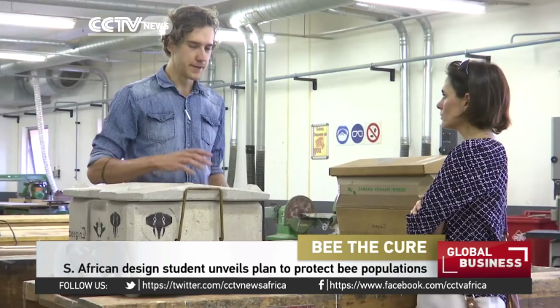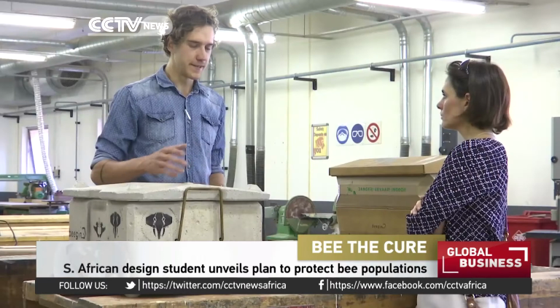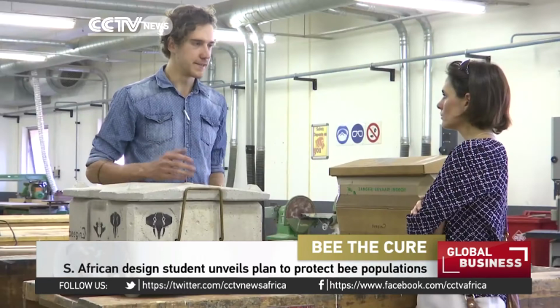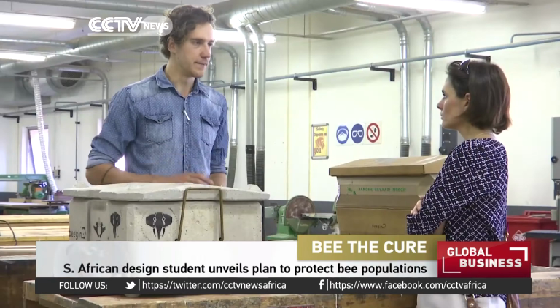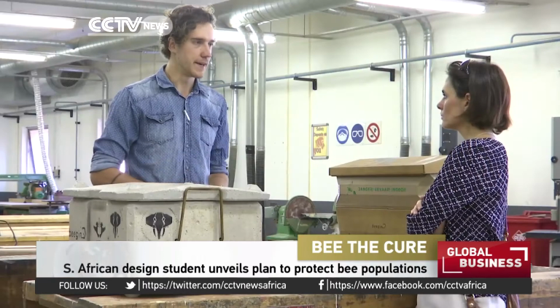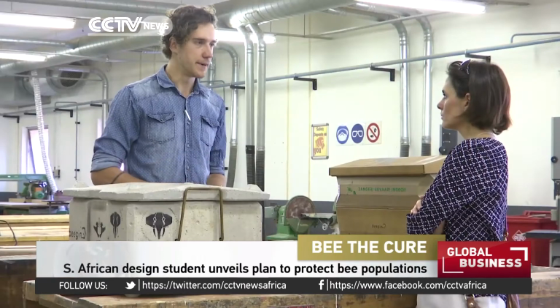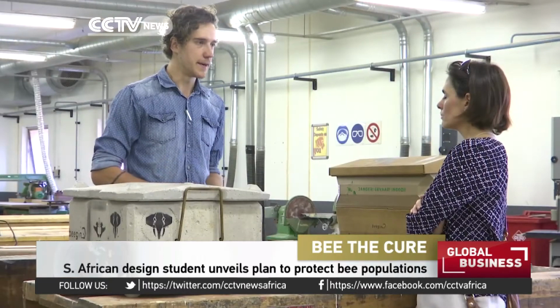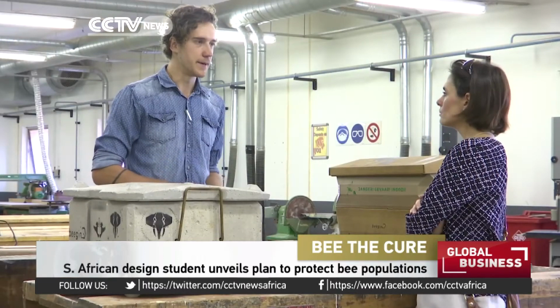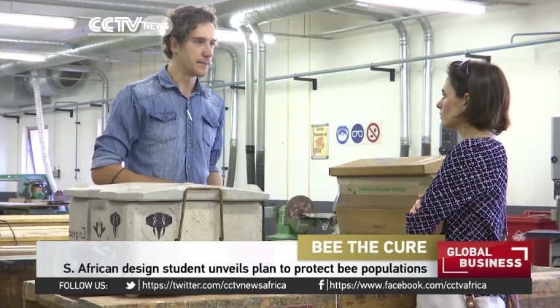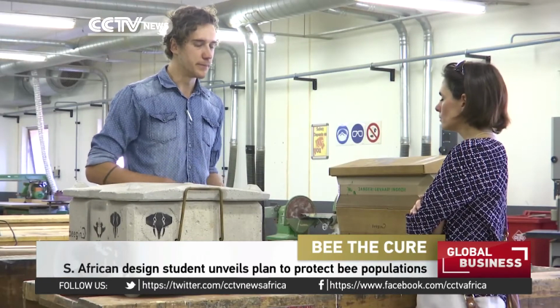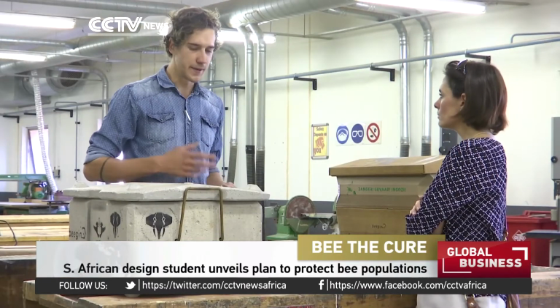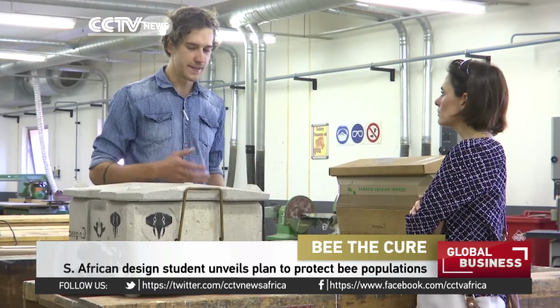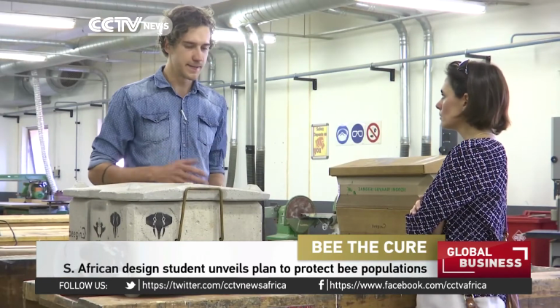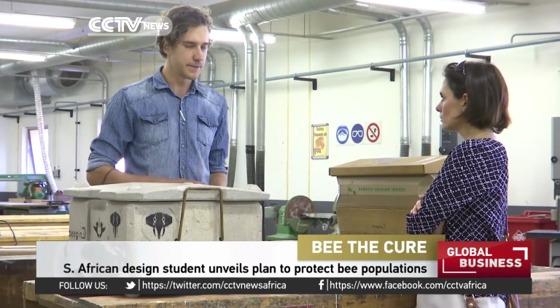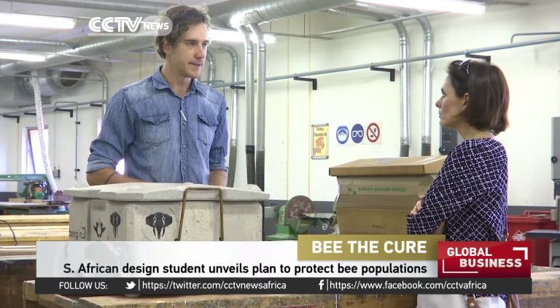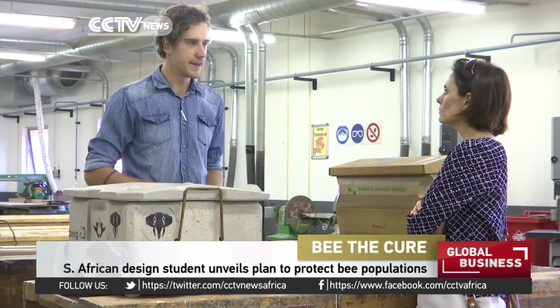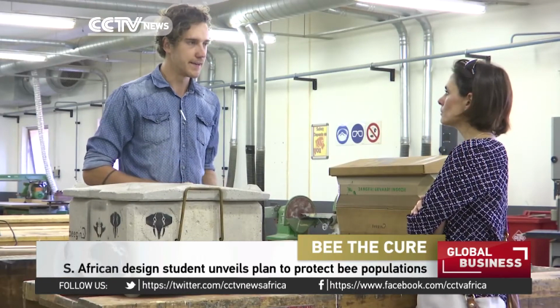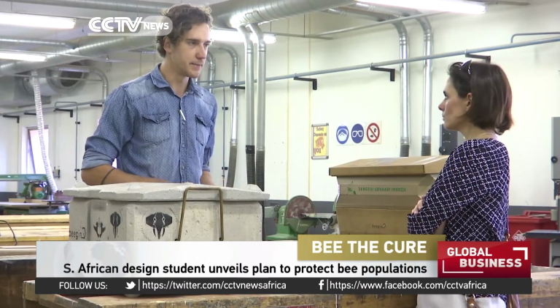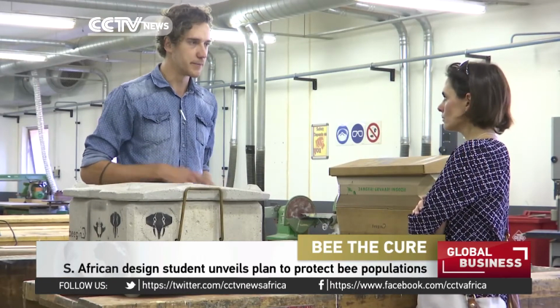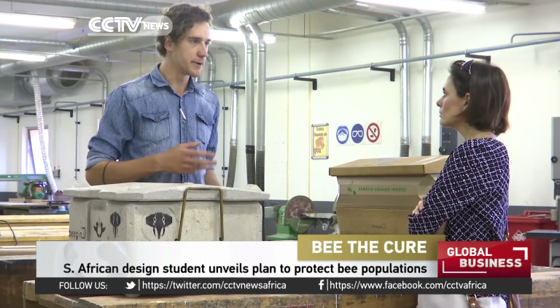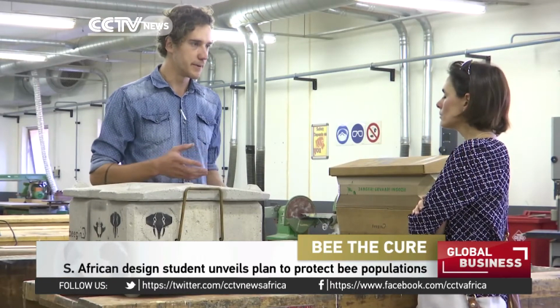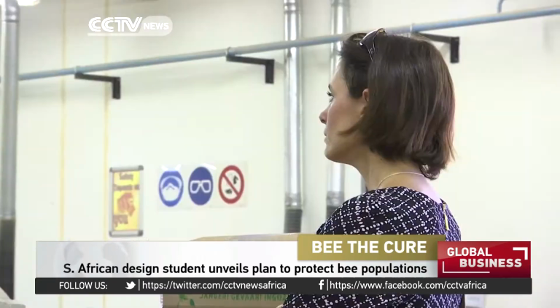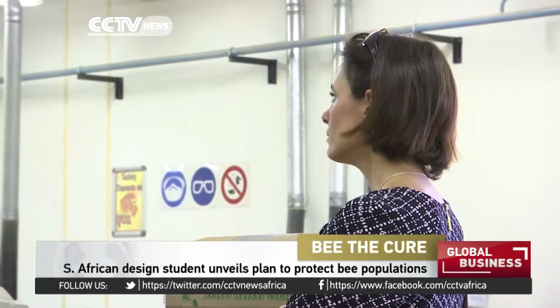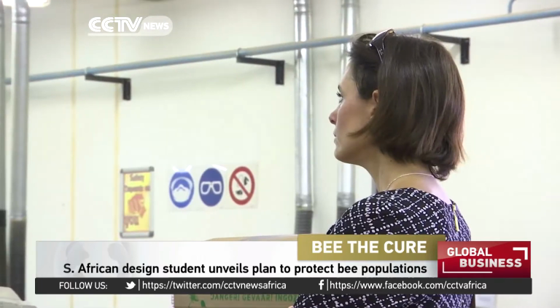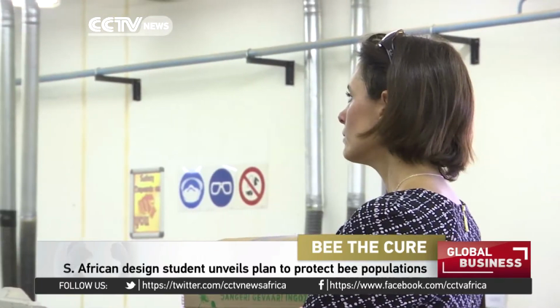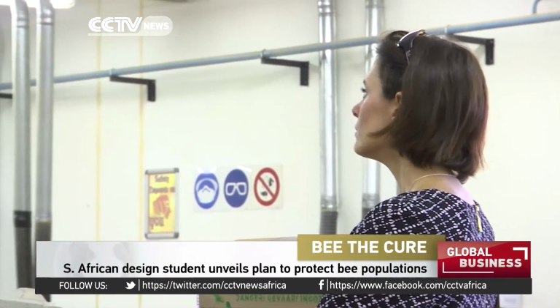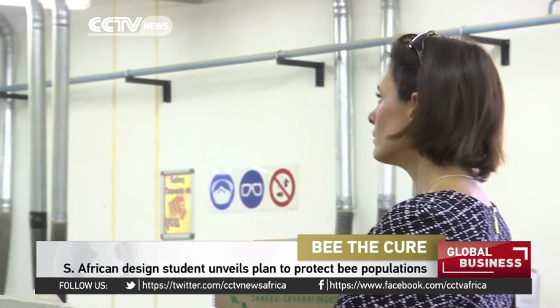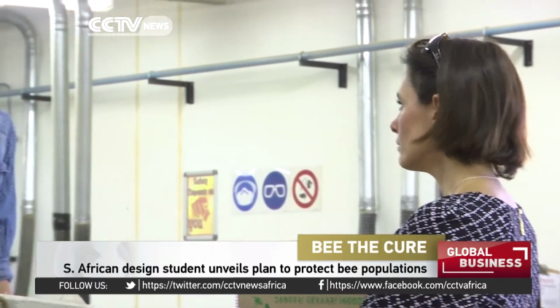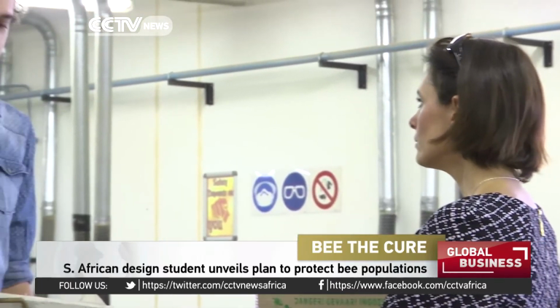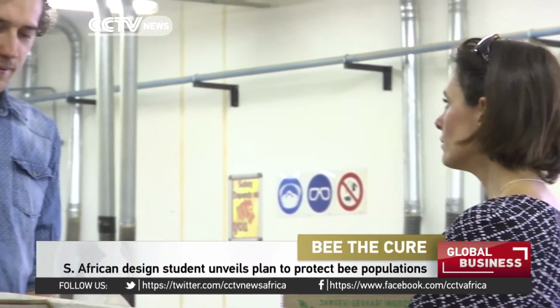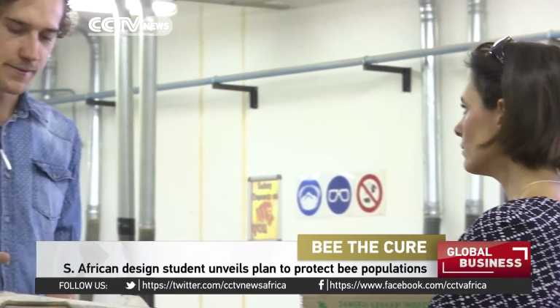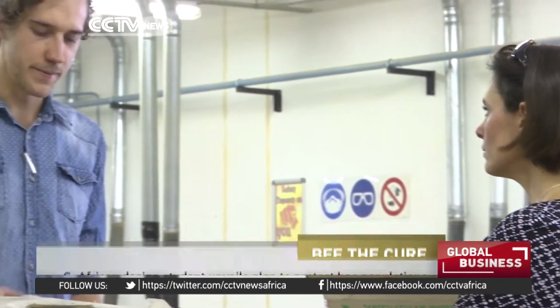Ivan Leroy Brown, a design student at the University of Johannesburg, has been monitoring the problem.